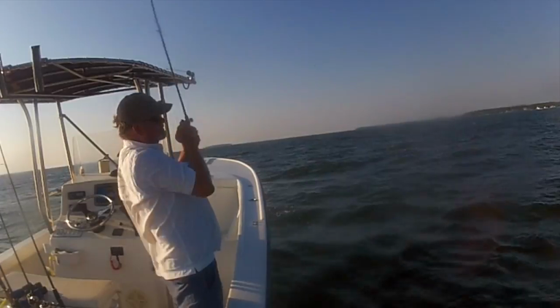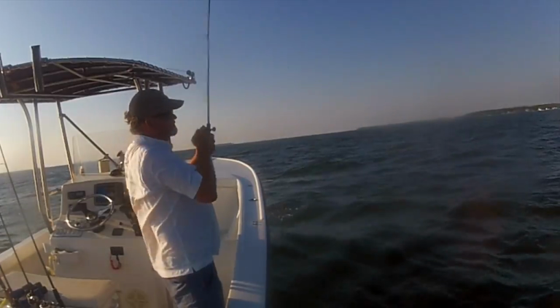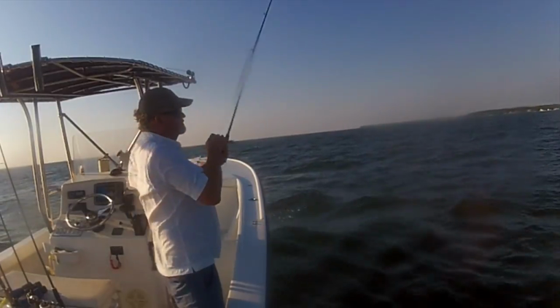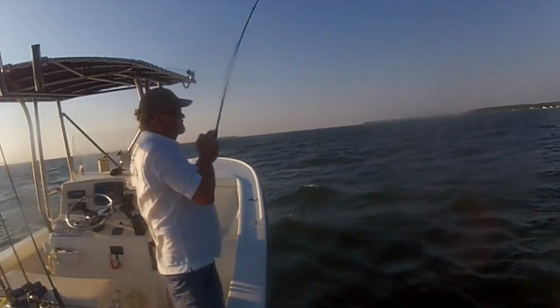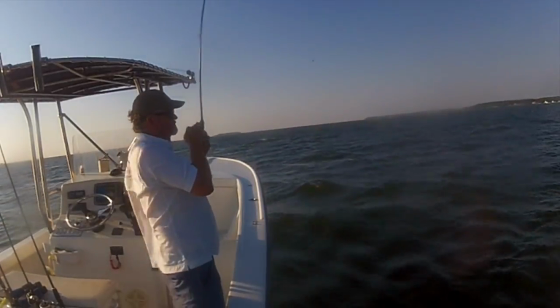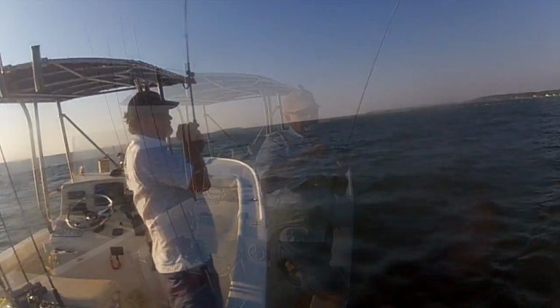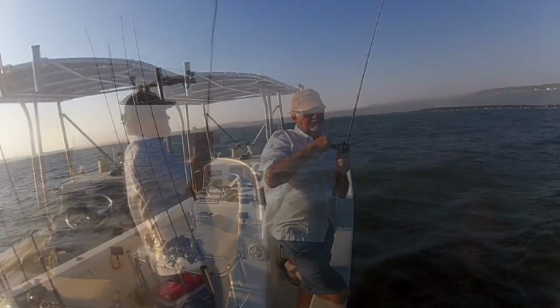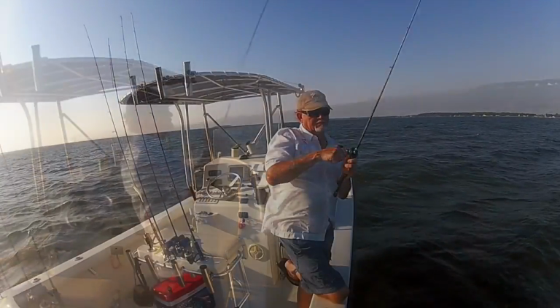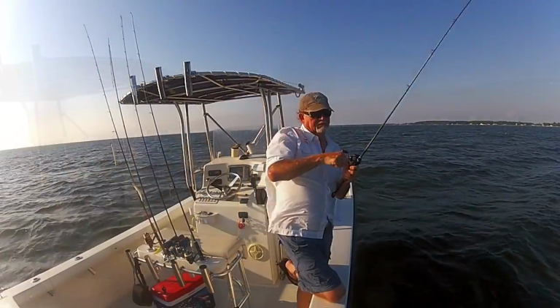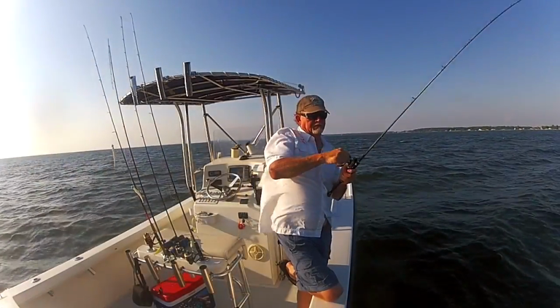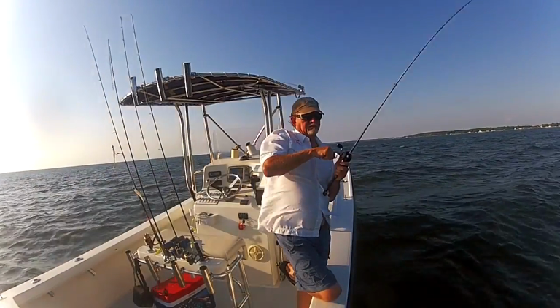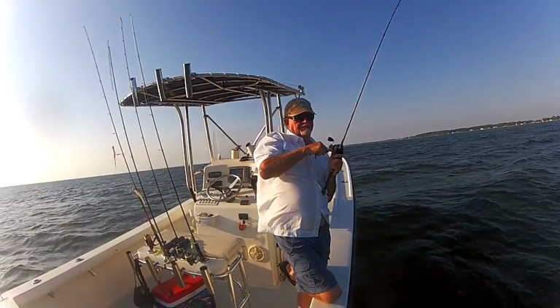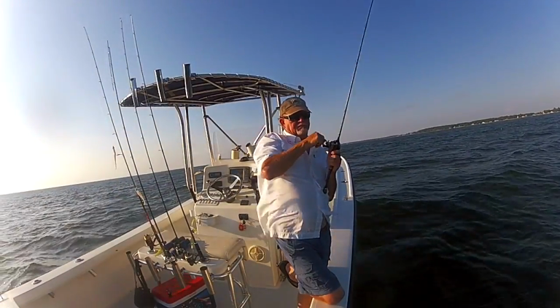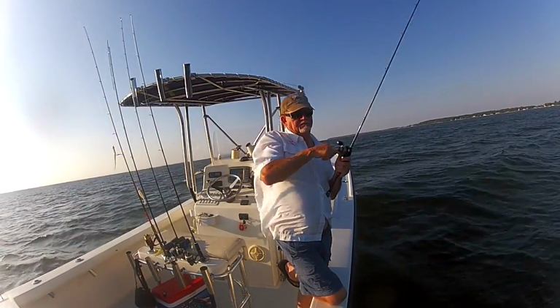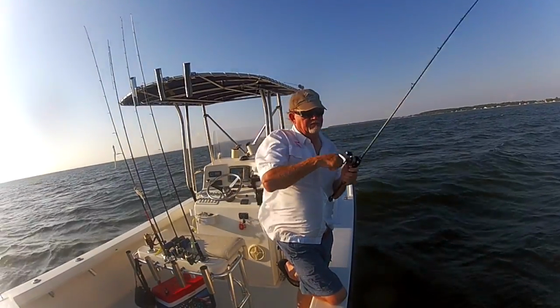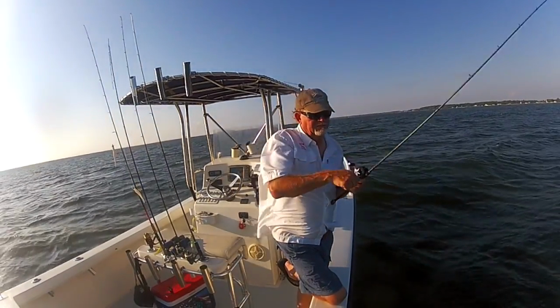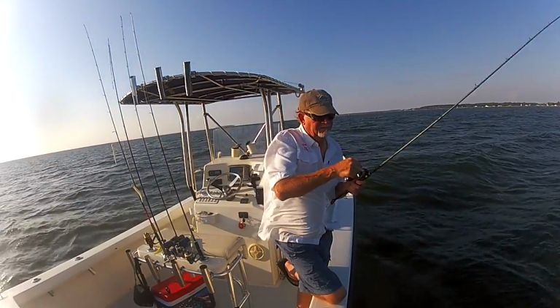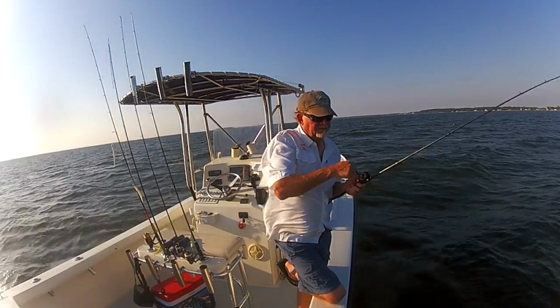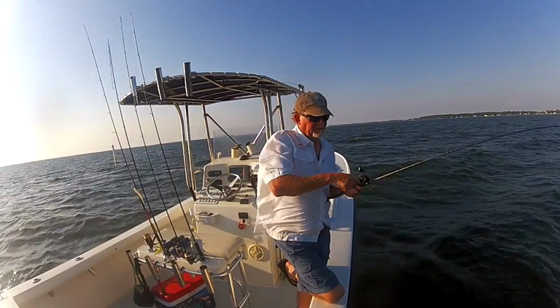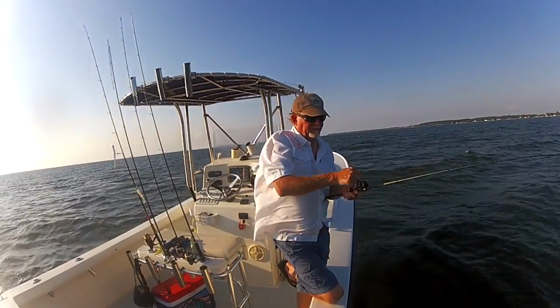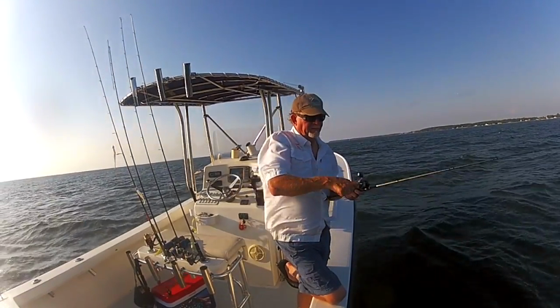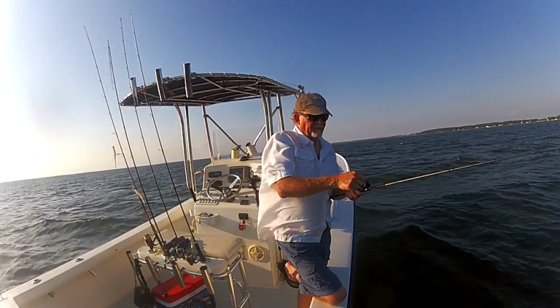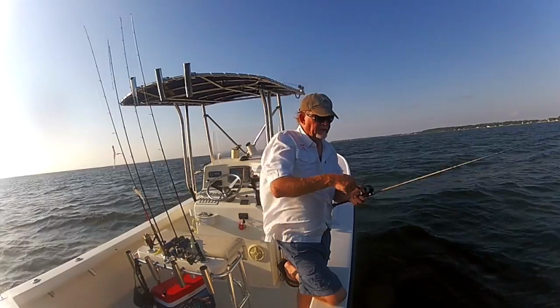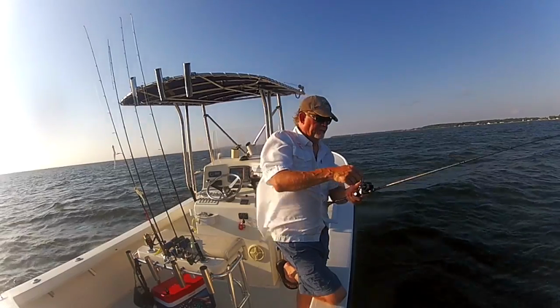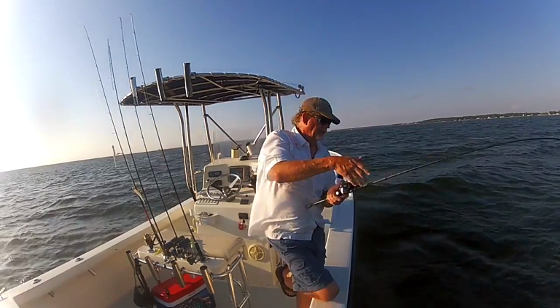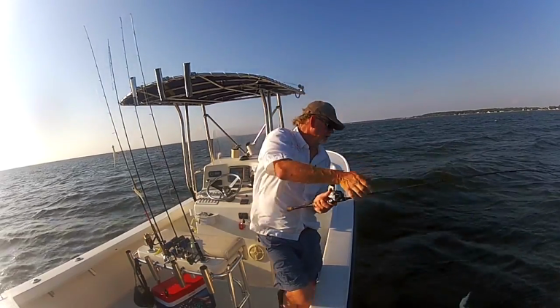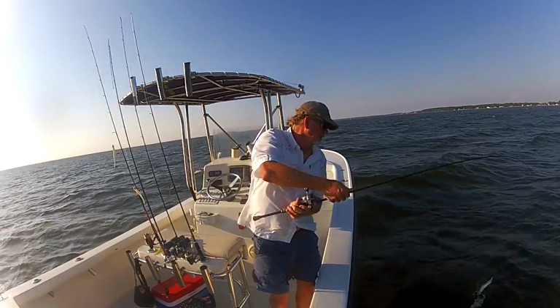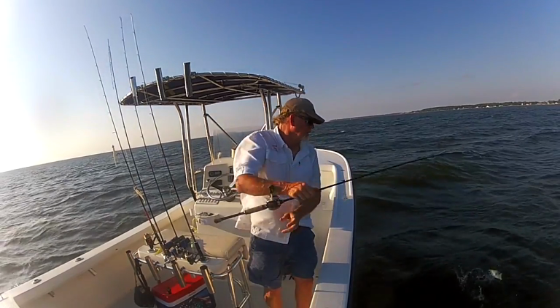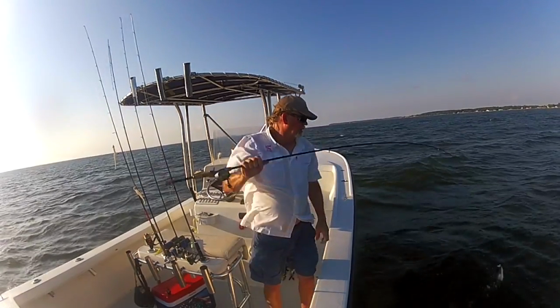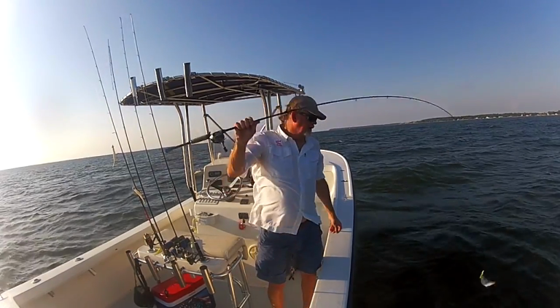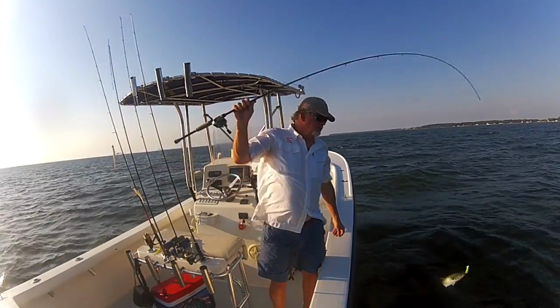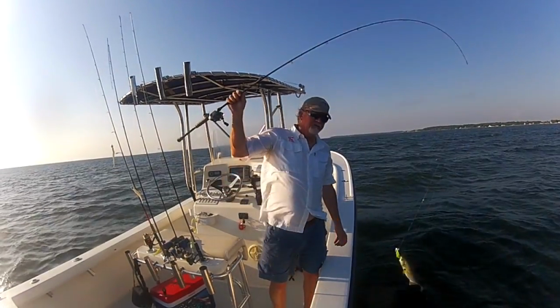It's summertime and the bluefish are running. Almost every weekend fisherman I know has a recipe for smoked bluefish. Here's mine.